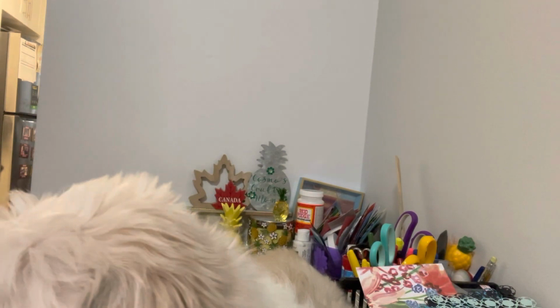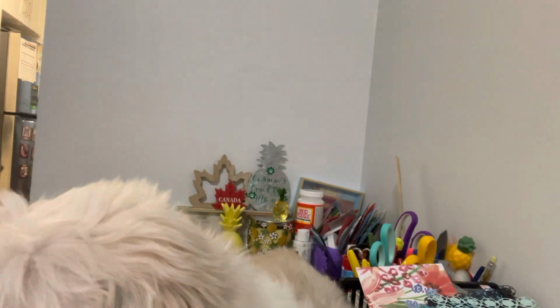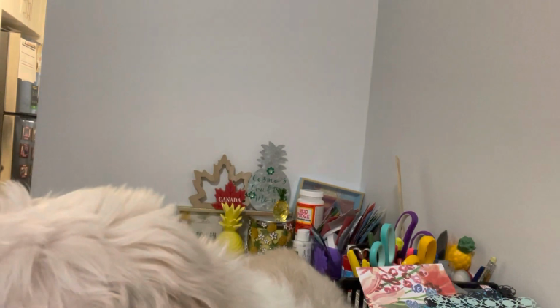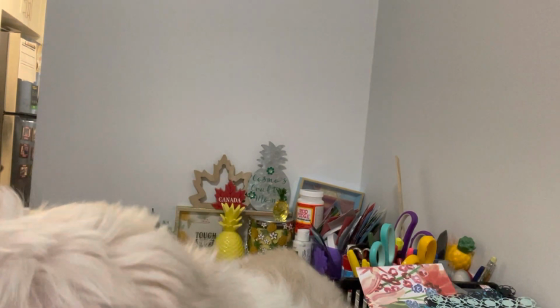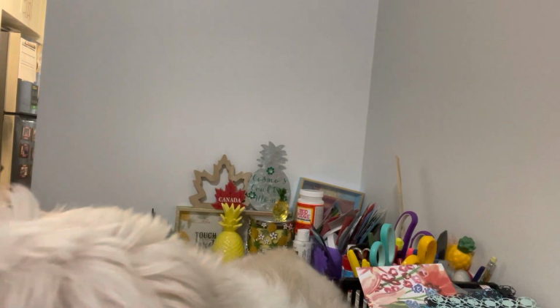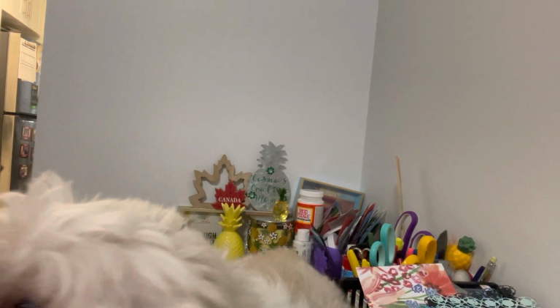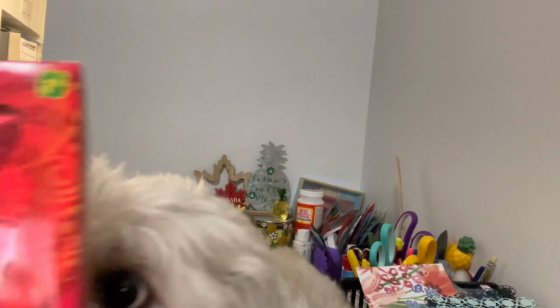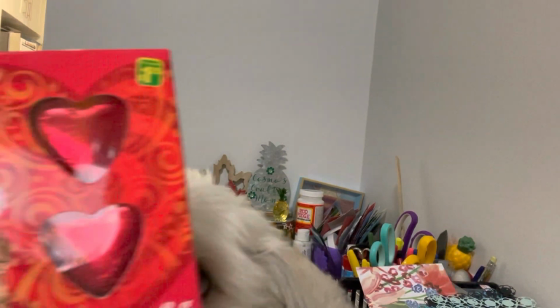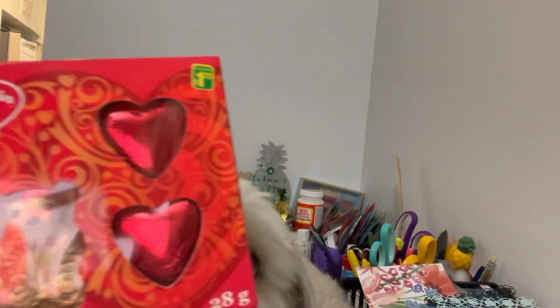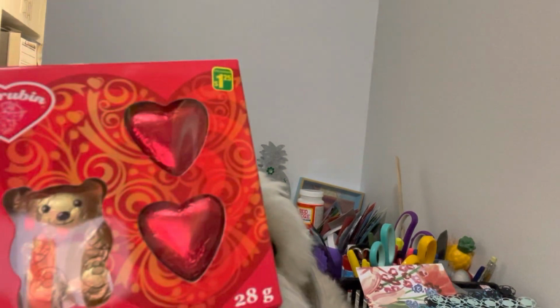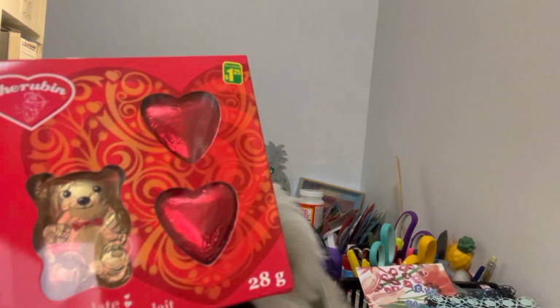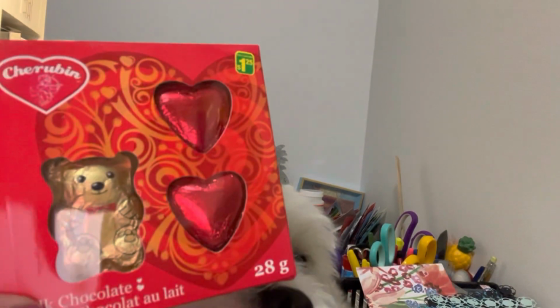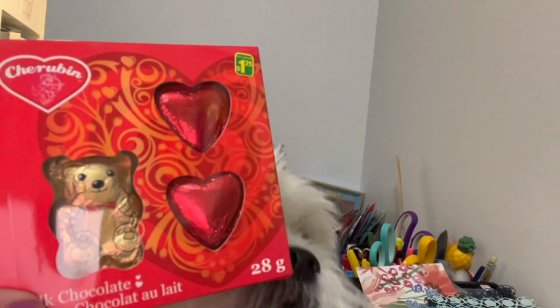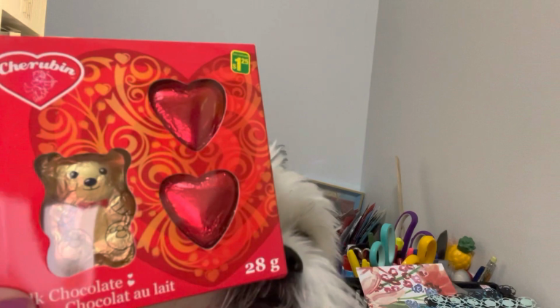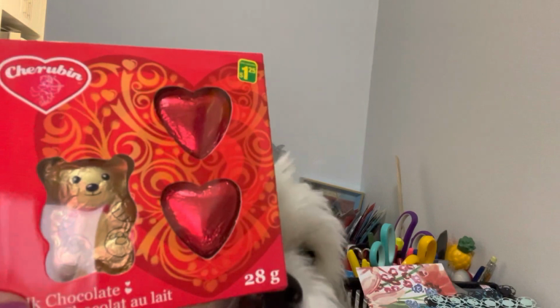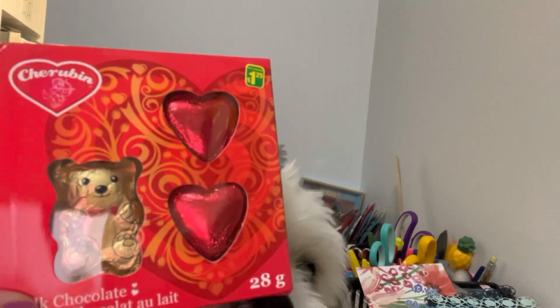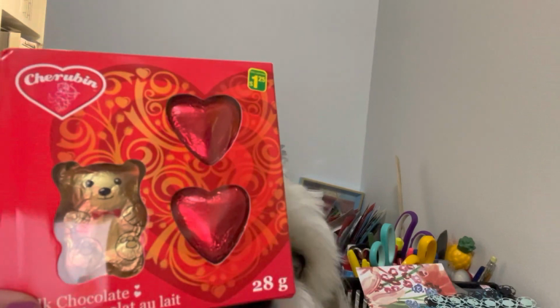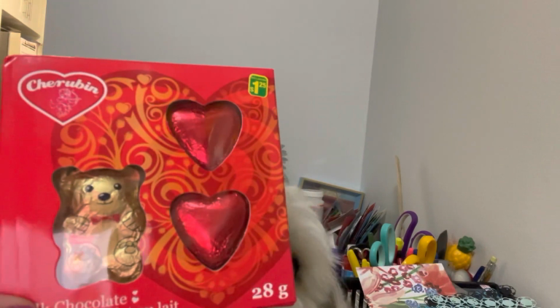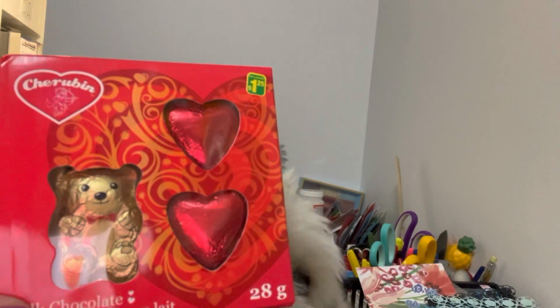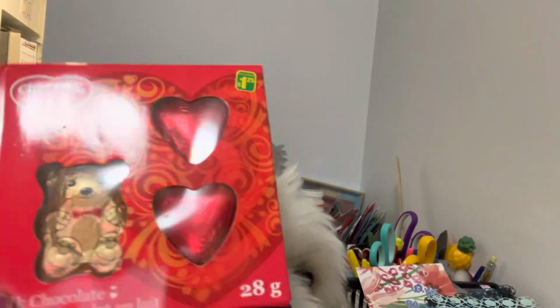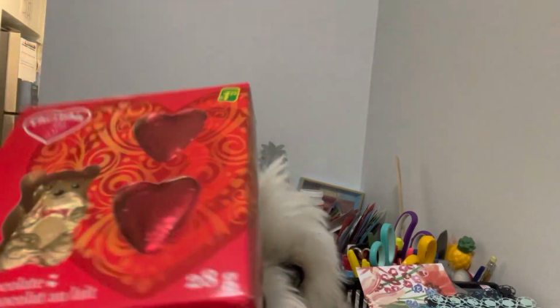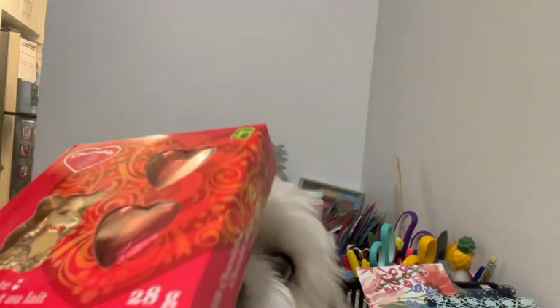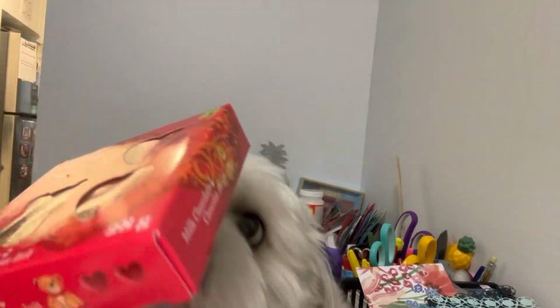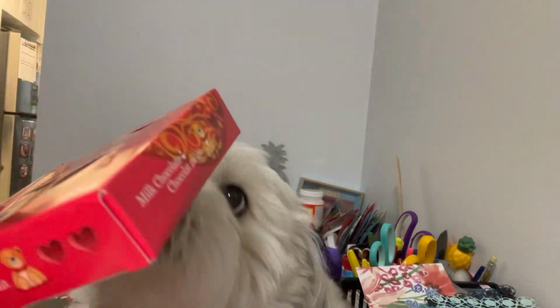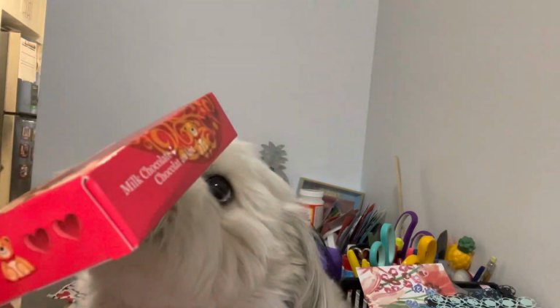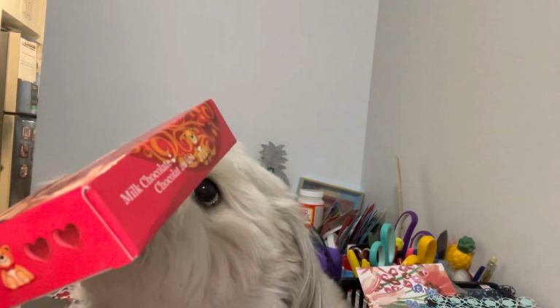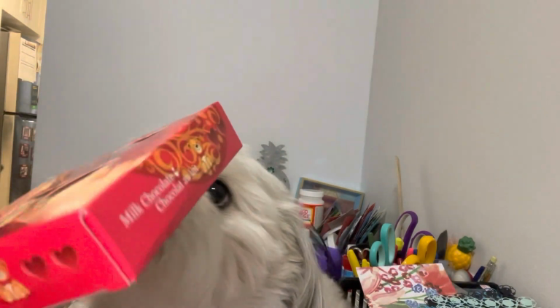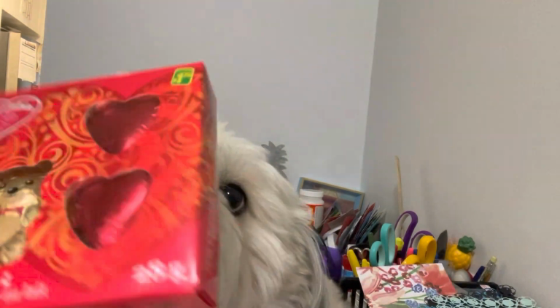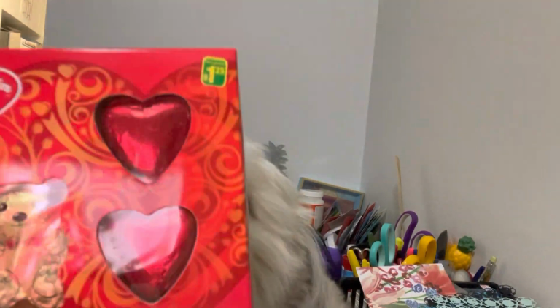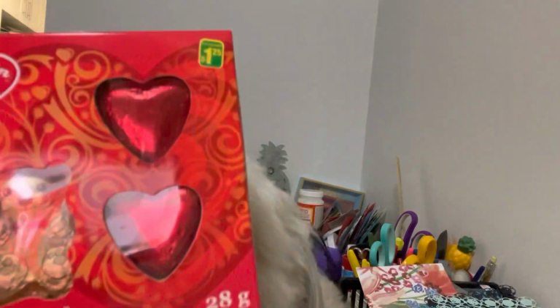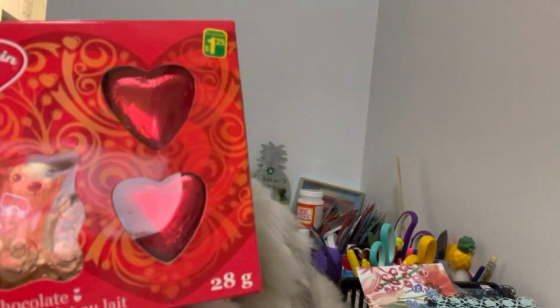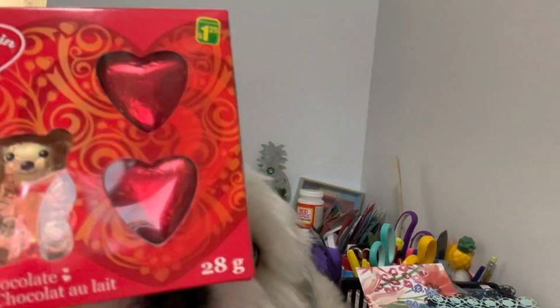I got myself a little stash of chocolates with a little teddy bear. This was a dollar twenty-five.